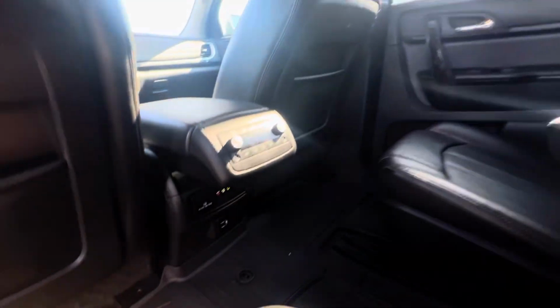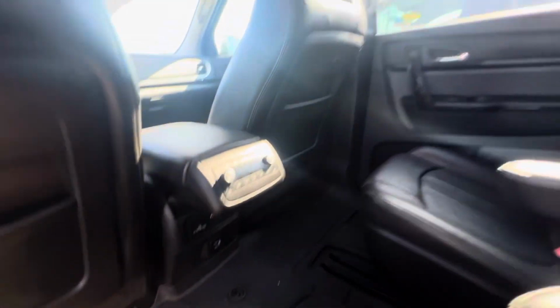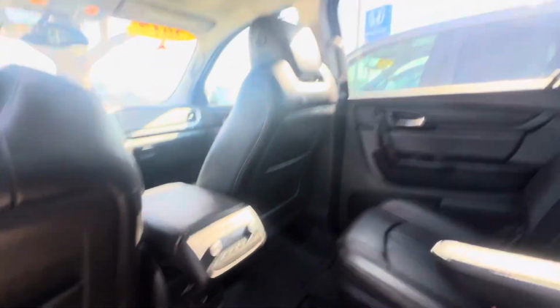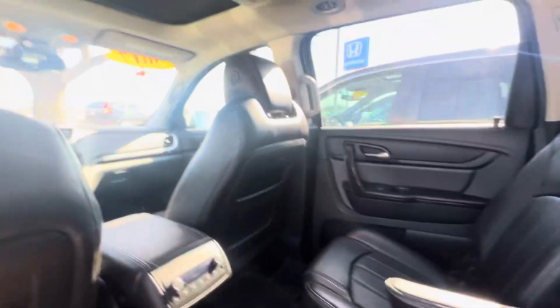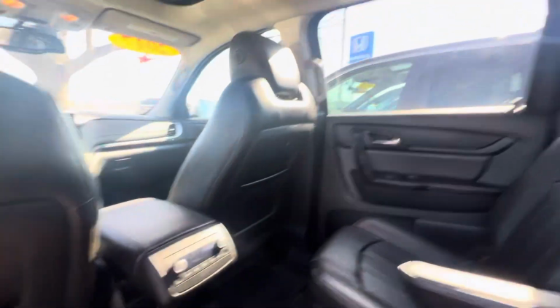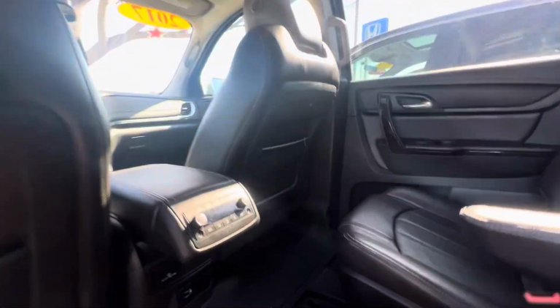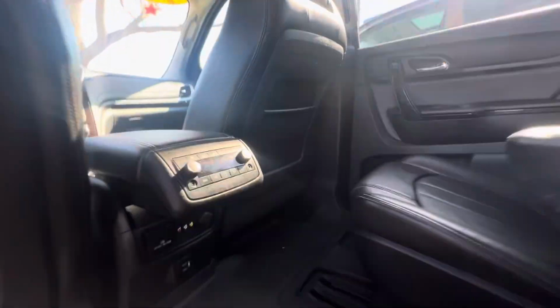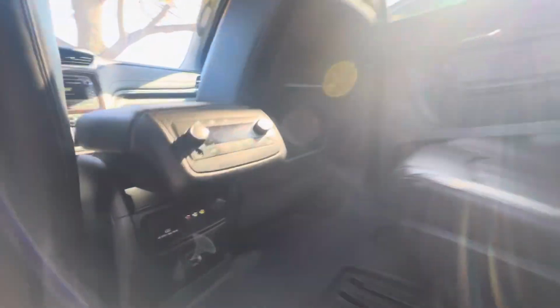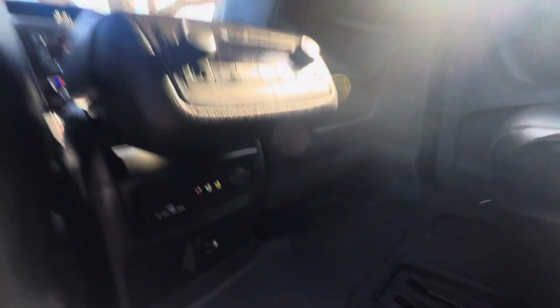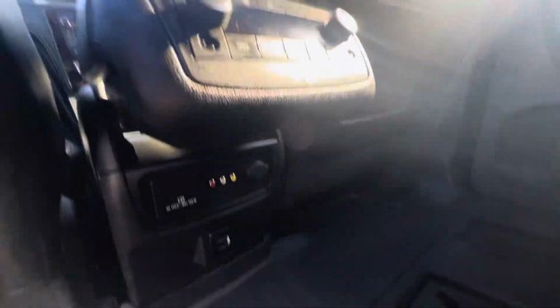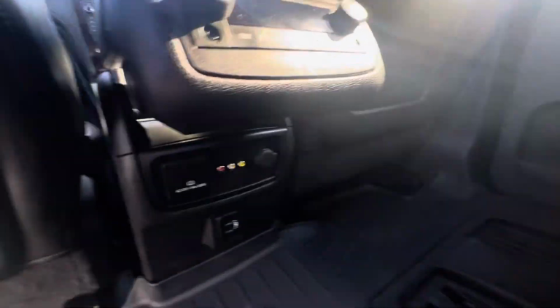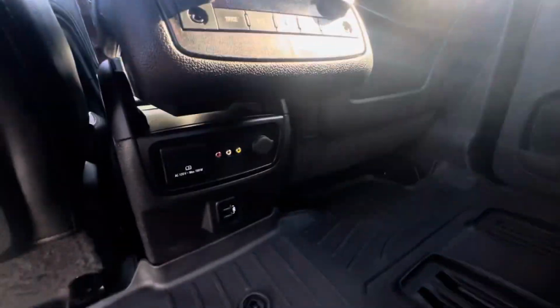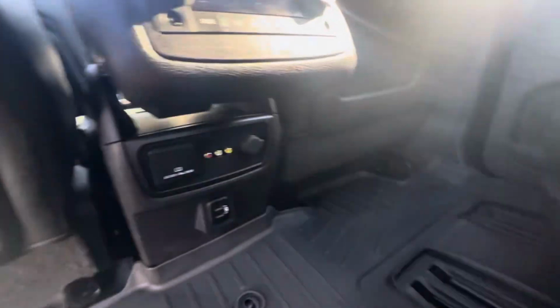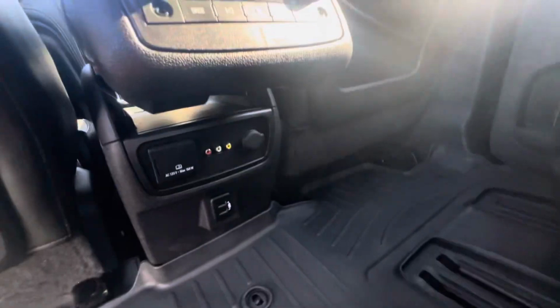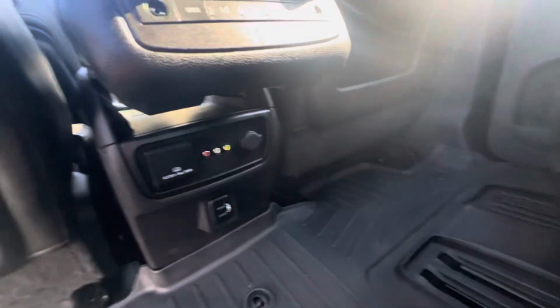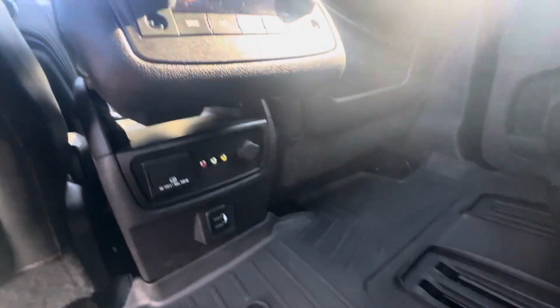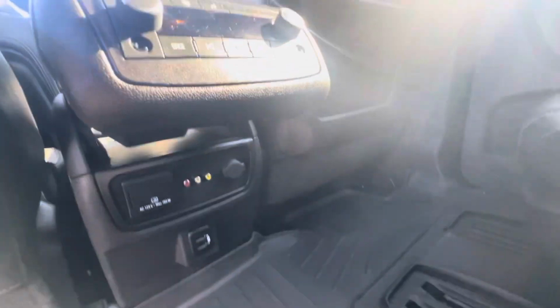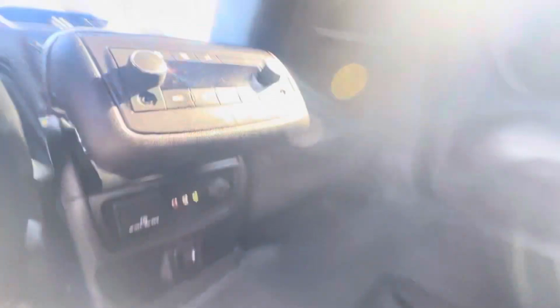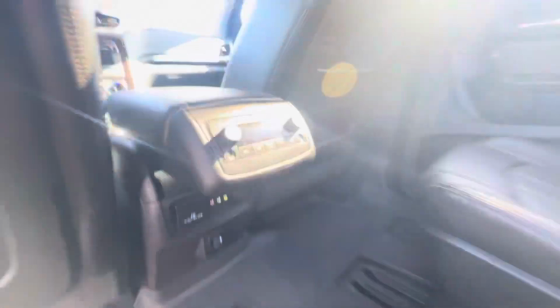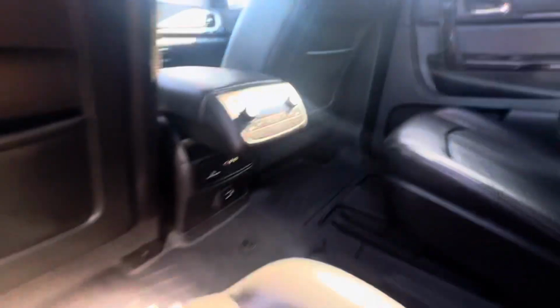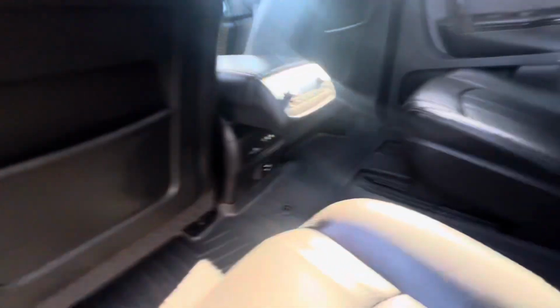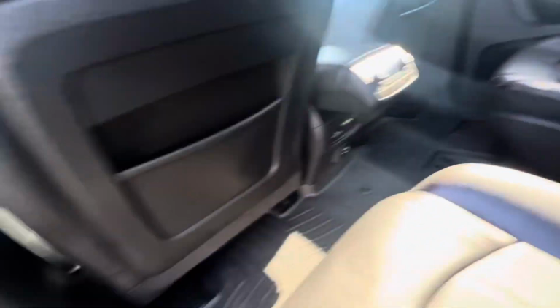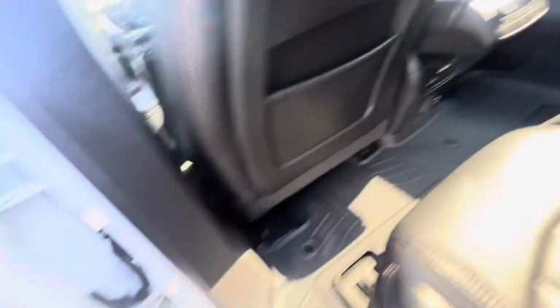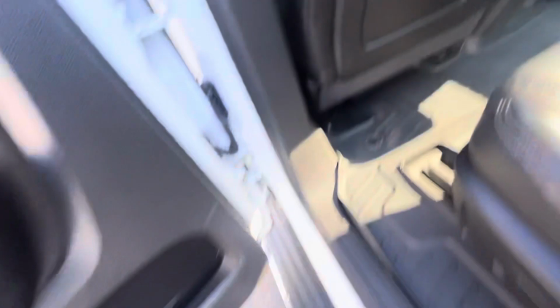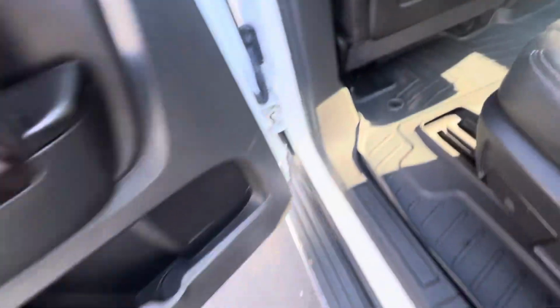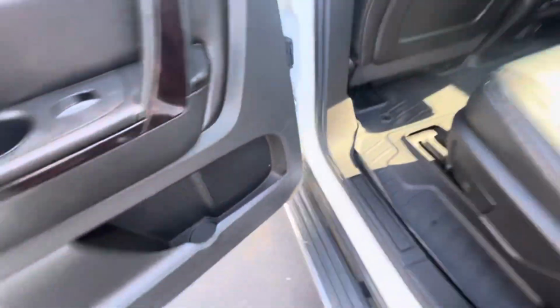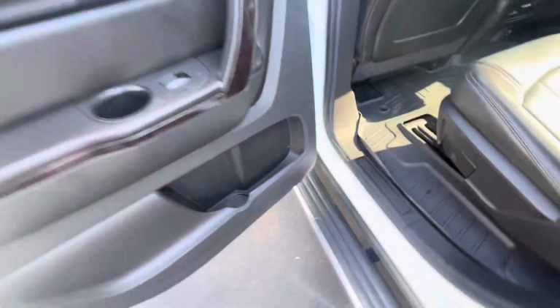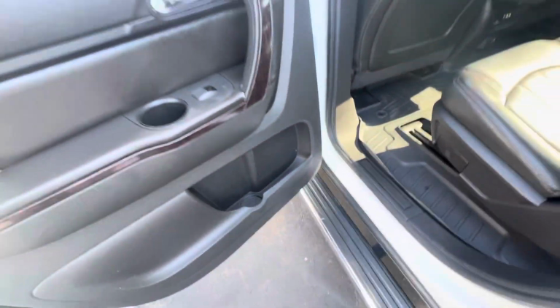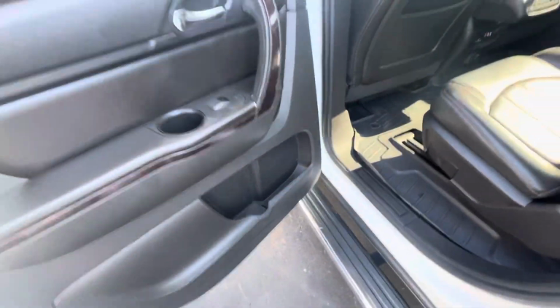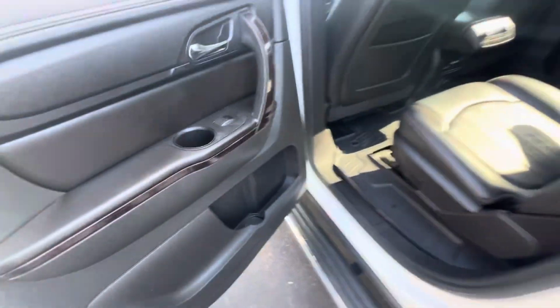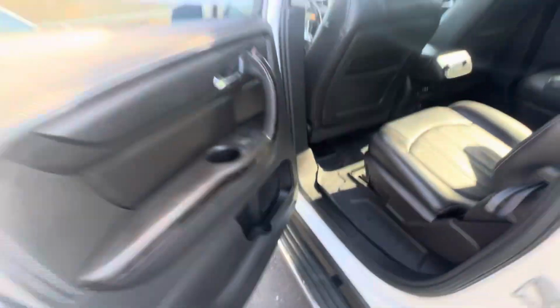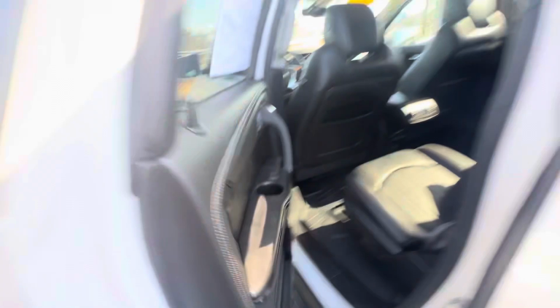Got a TV in here. There's your connections for that right there. Cup holders.